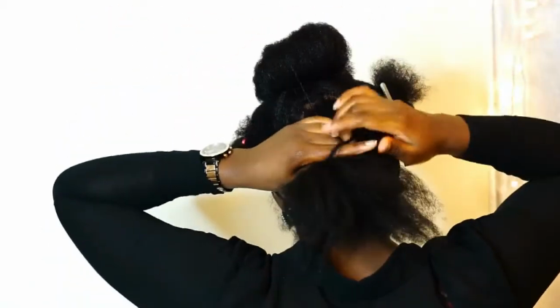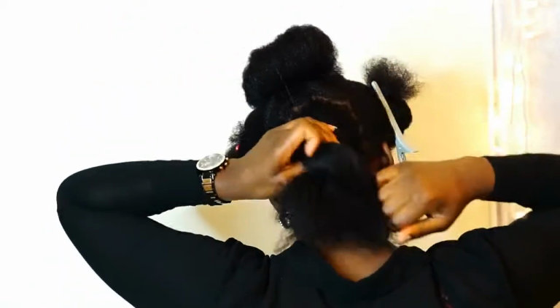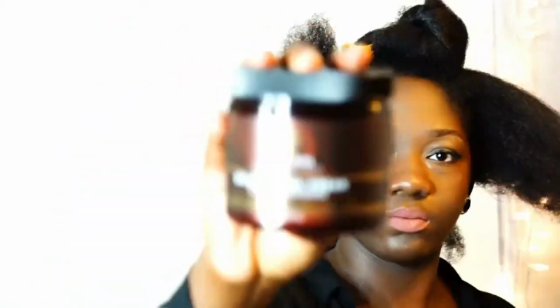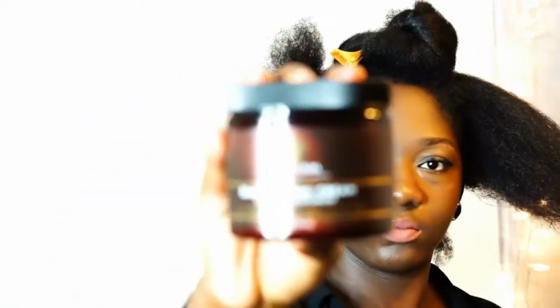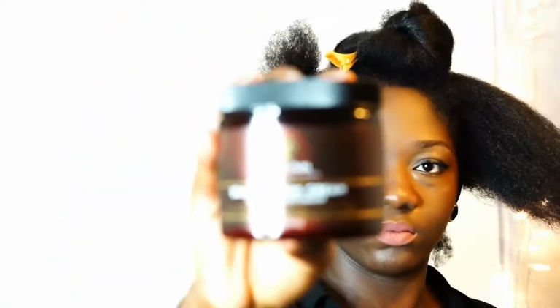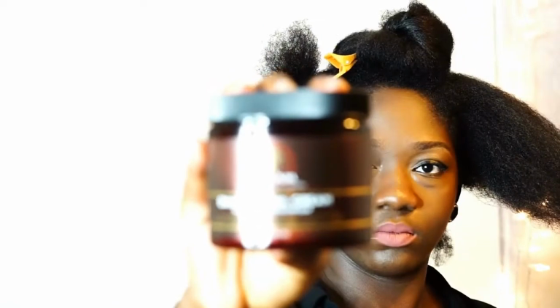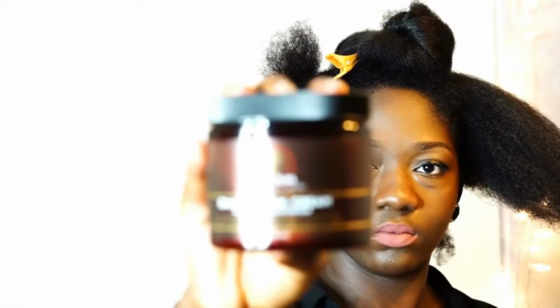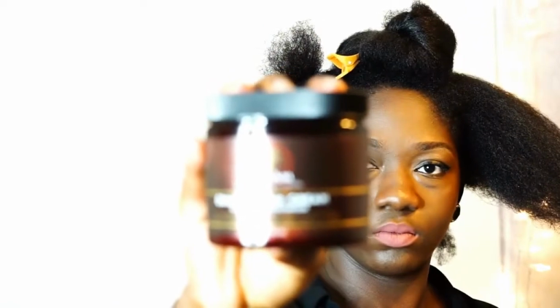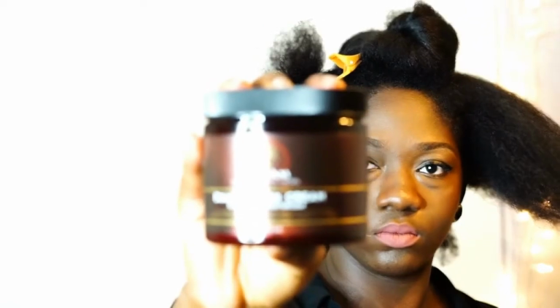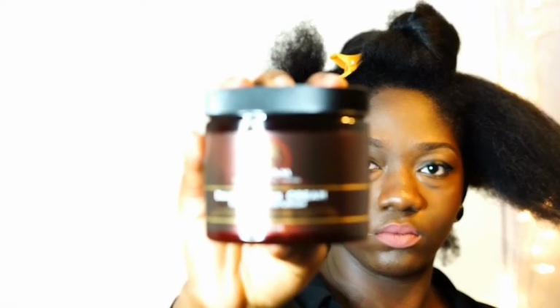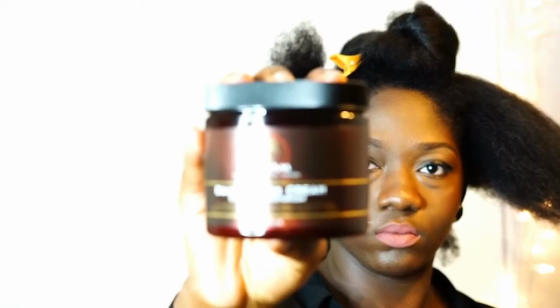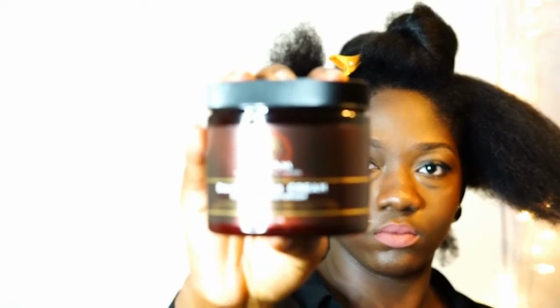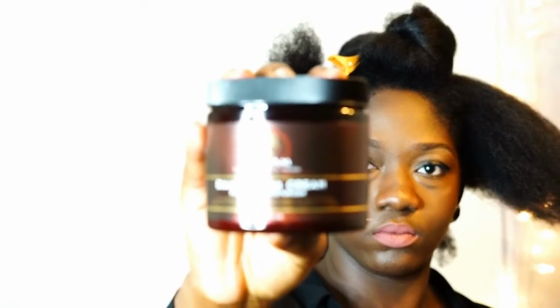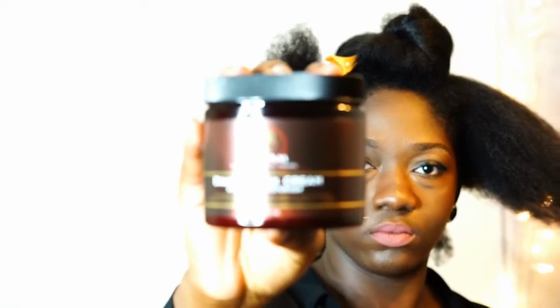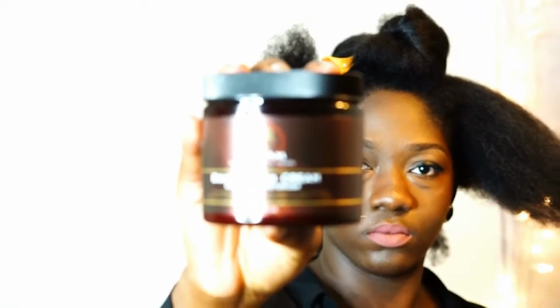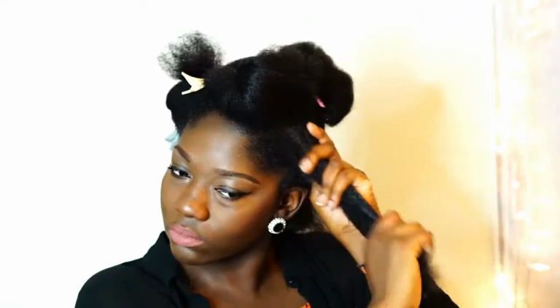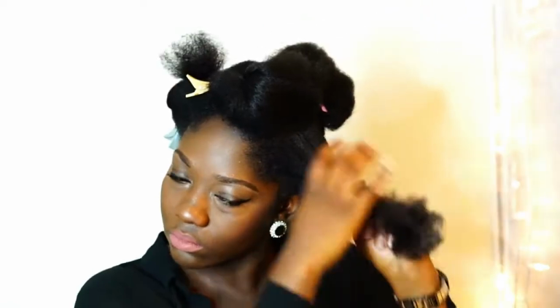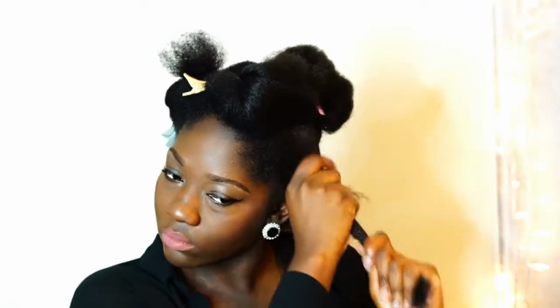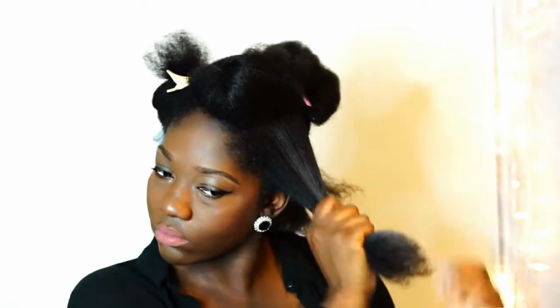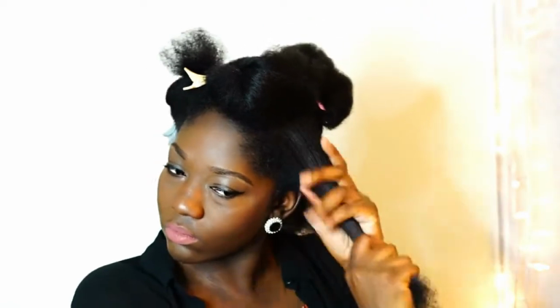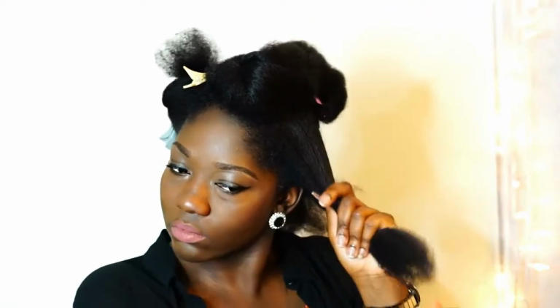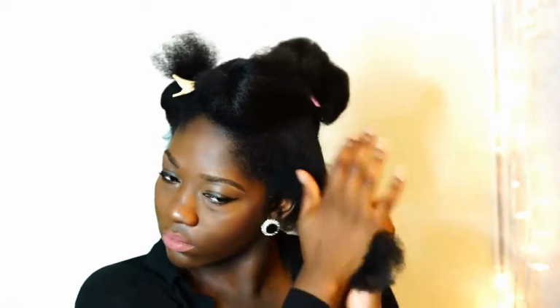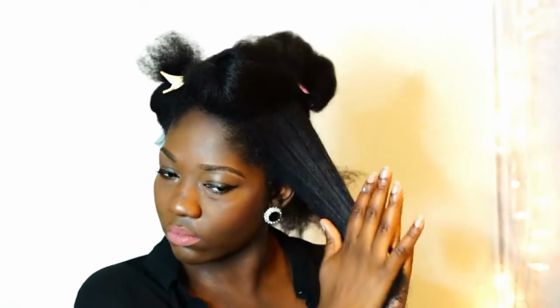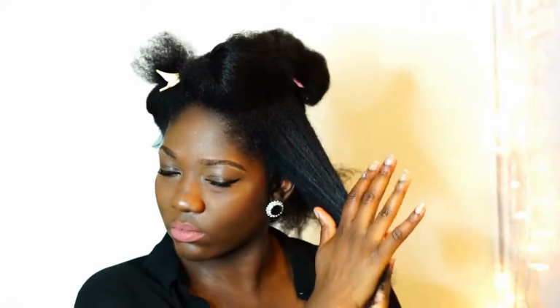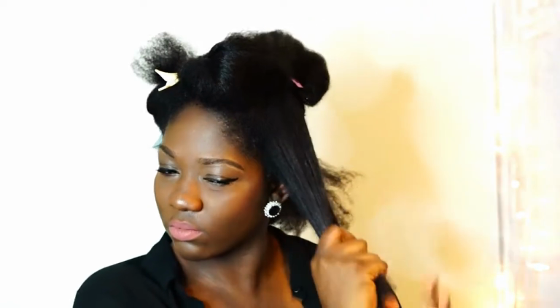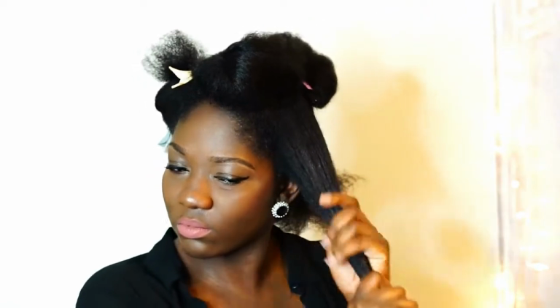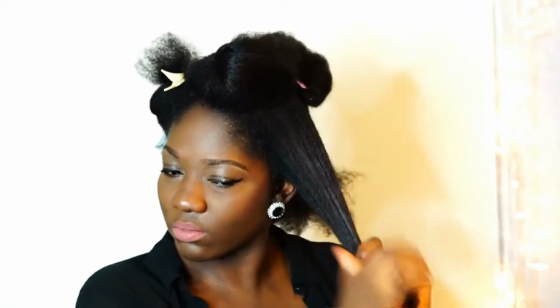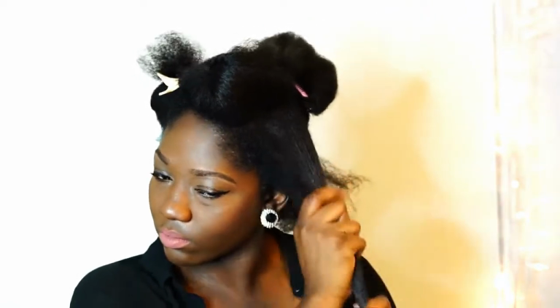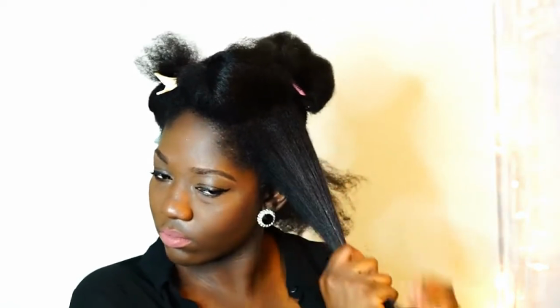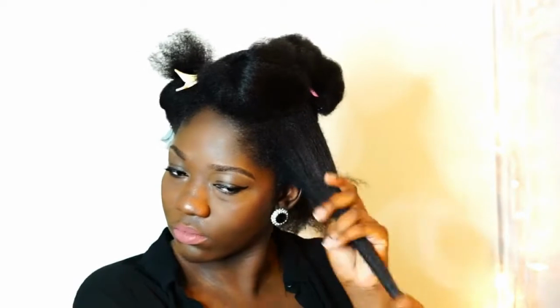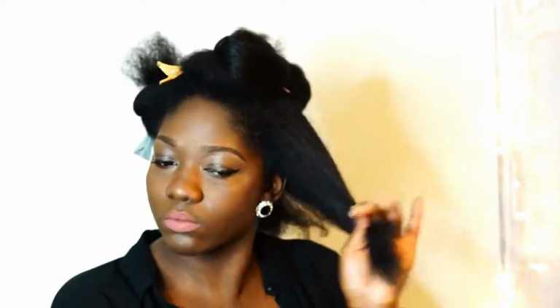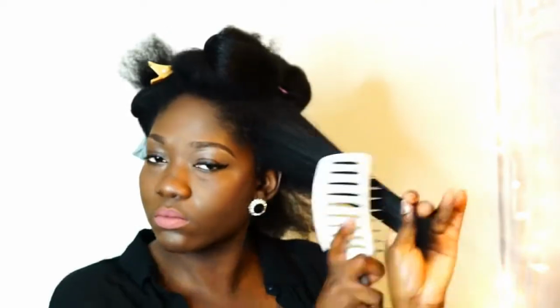So before I start wanding, I brush out my hair, apply some as-I-am cream and spritz in some heat protectant.